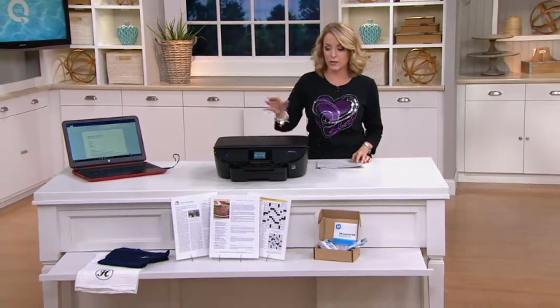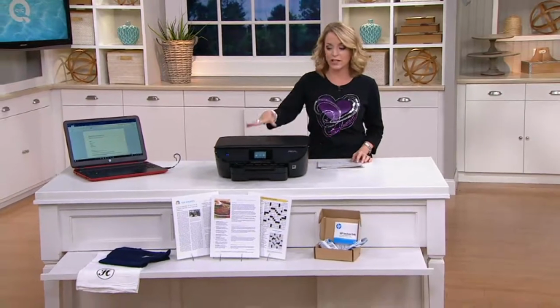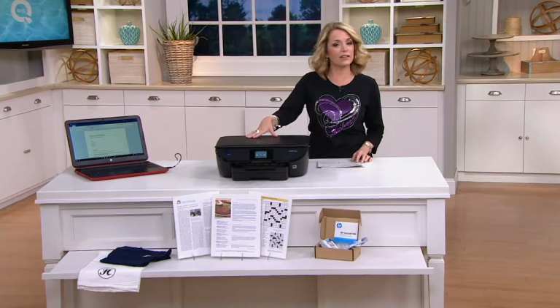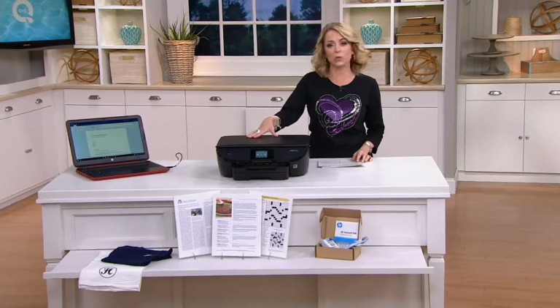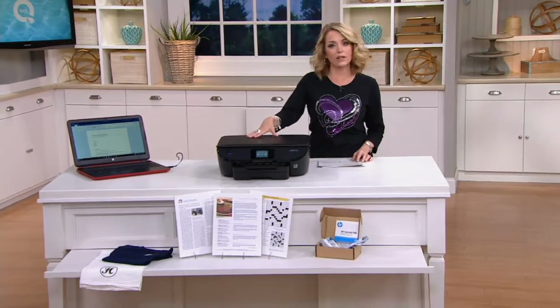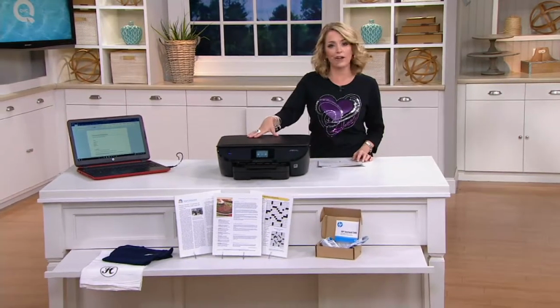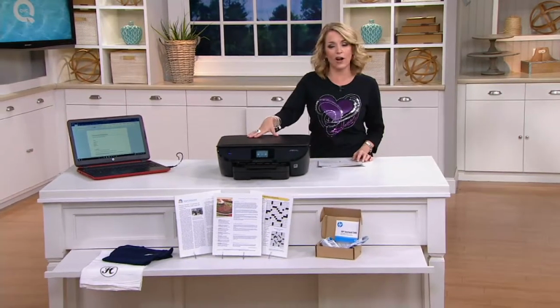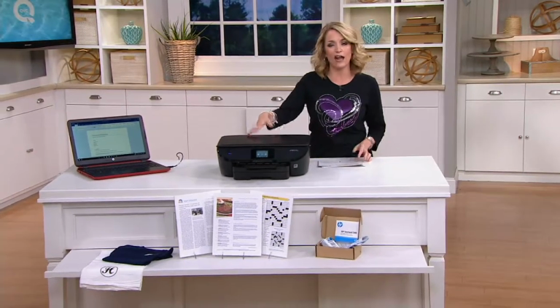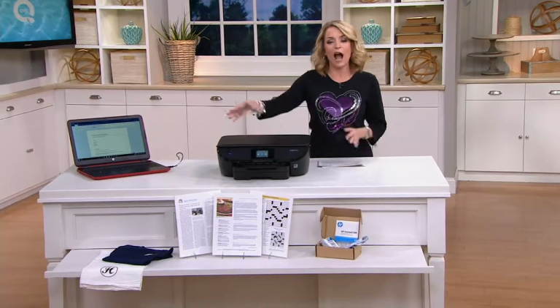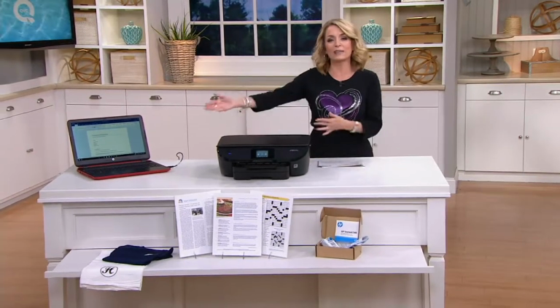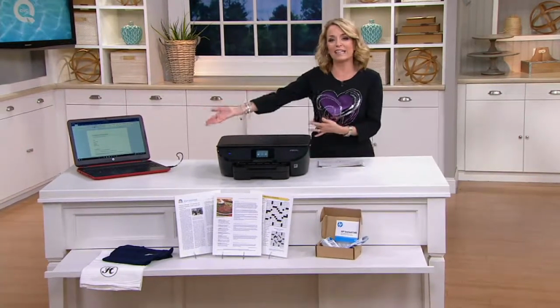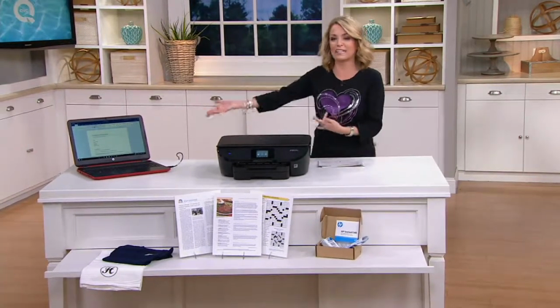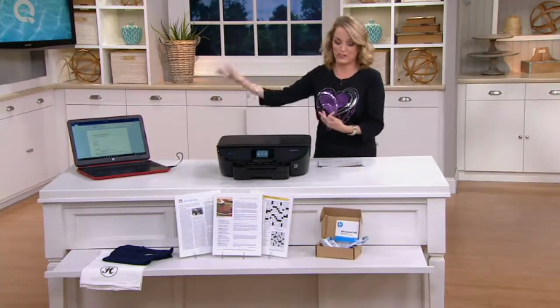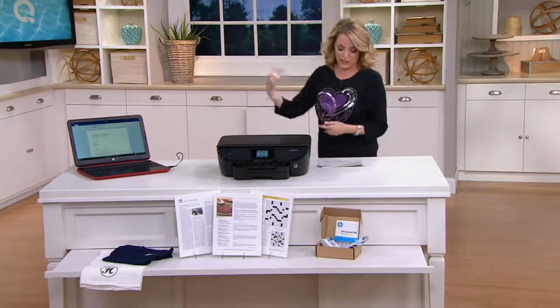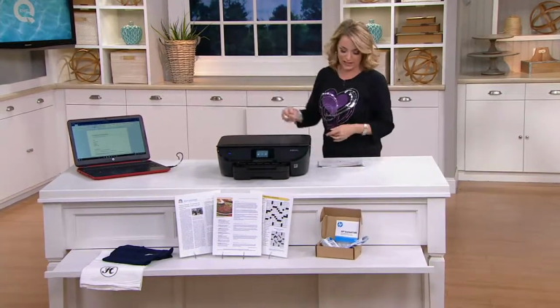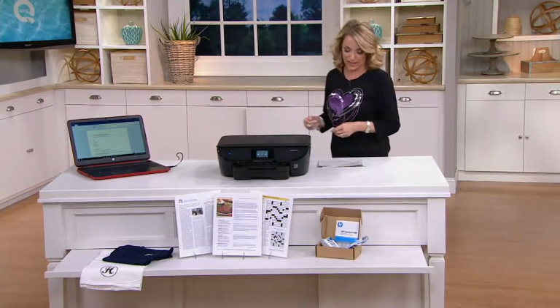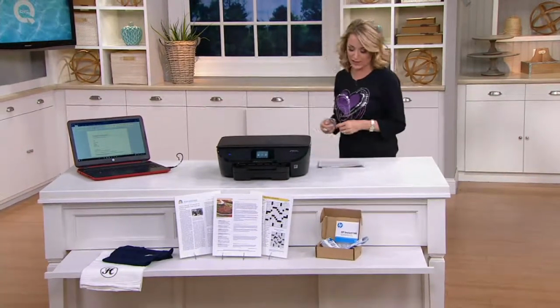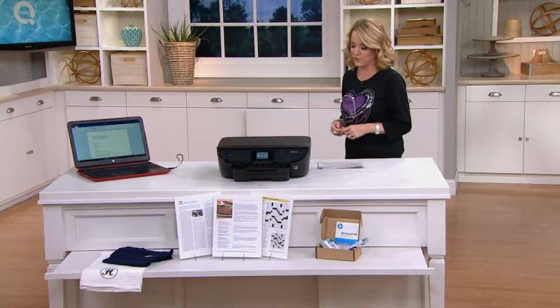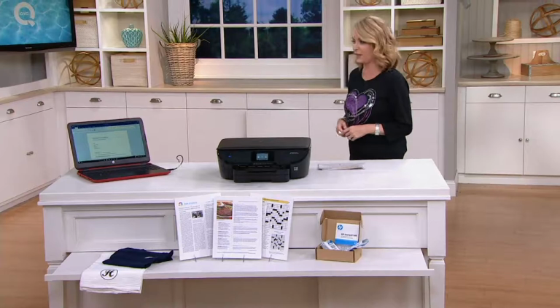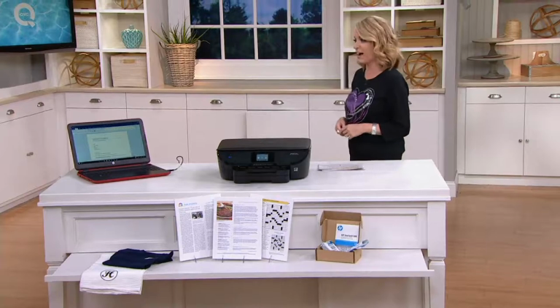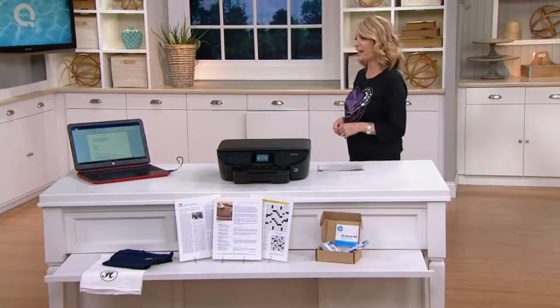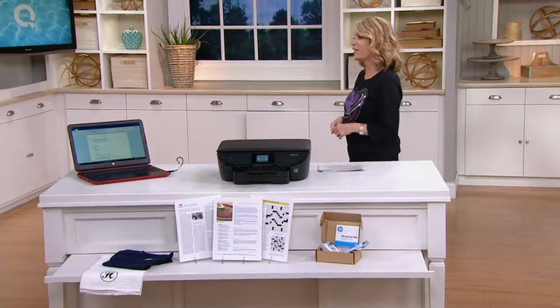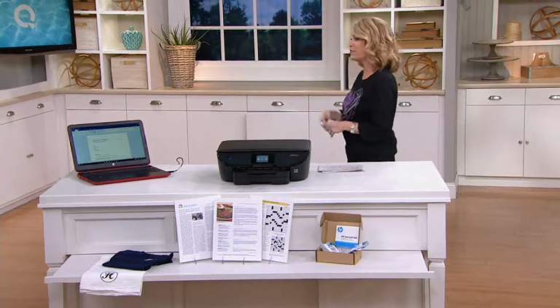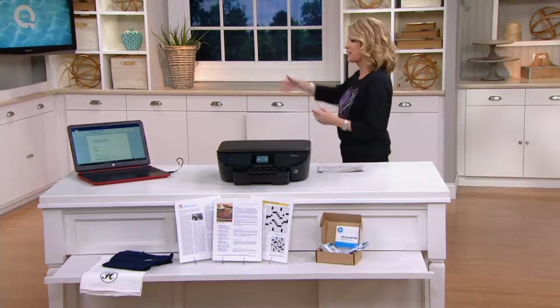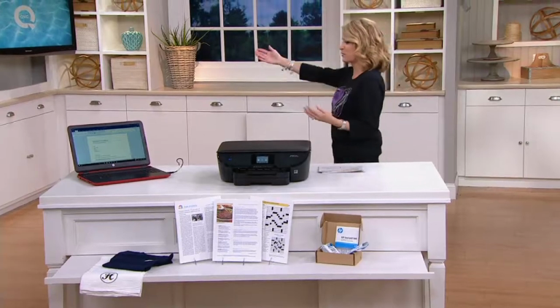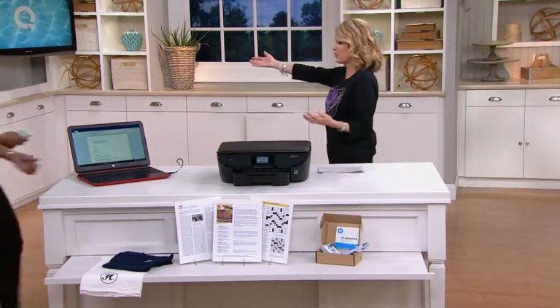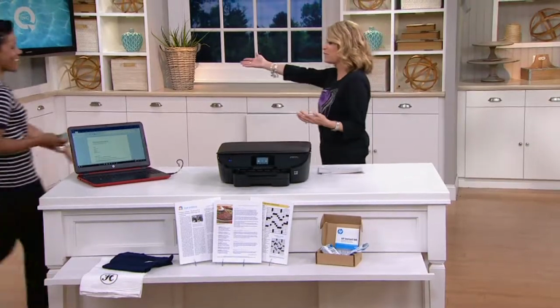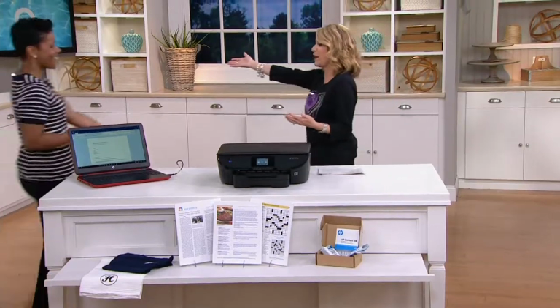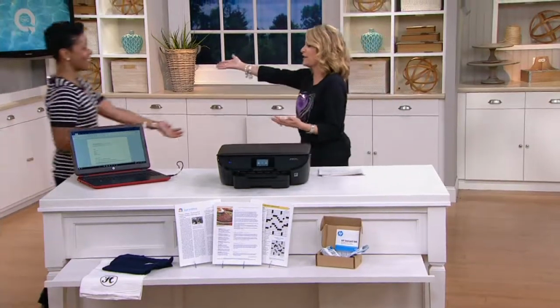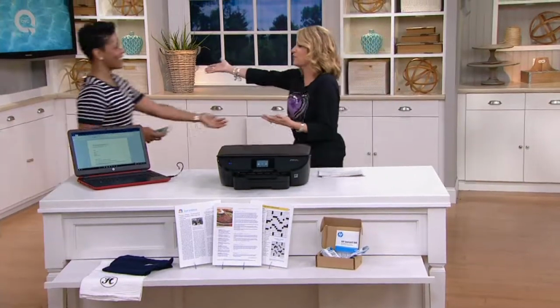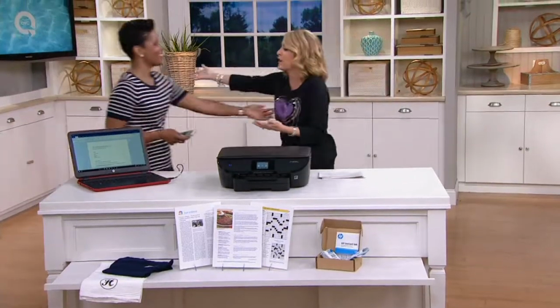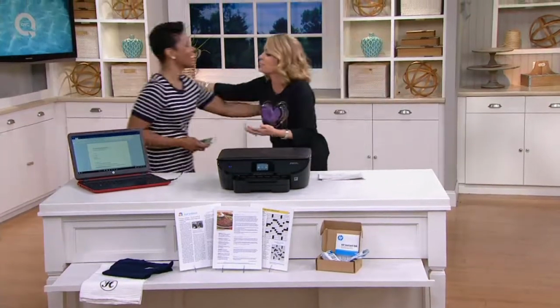You can hear this working hard. I'd like to invite Stephanie Humphrey out — she brings us great products from HP.